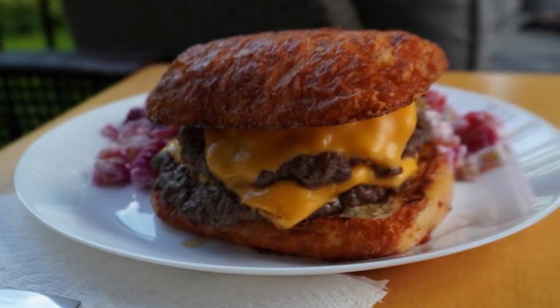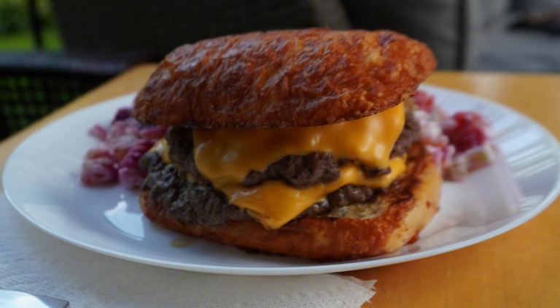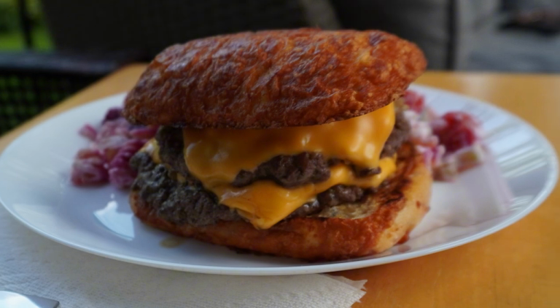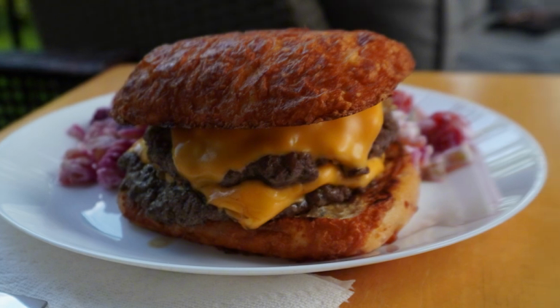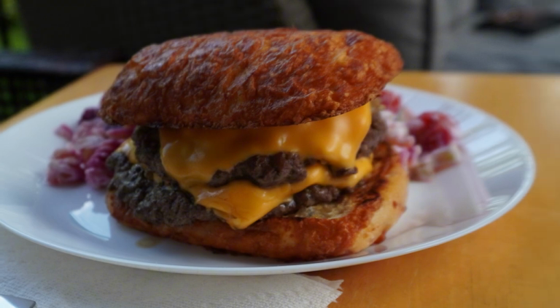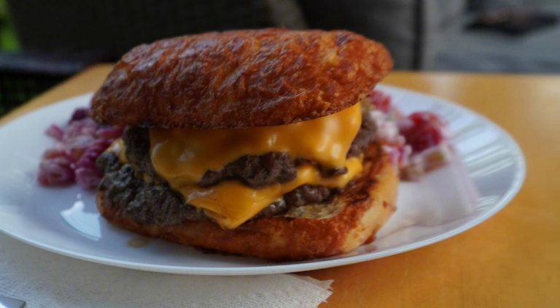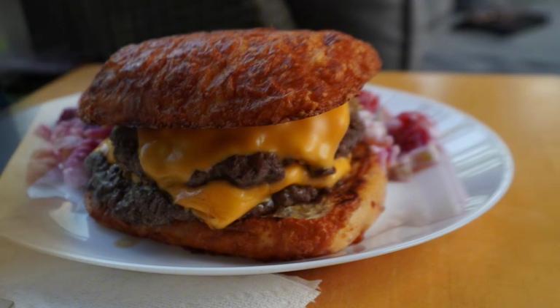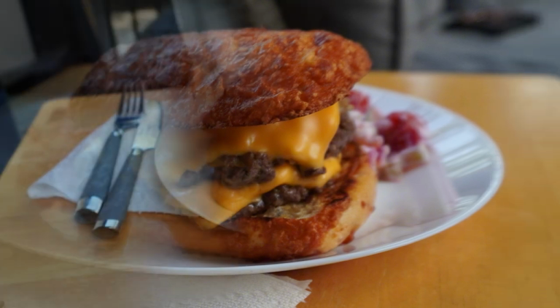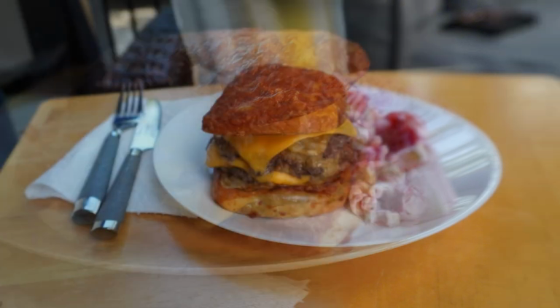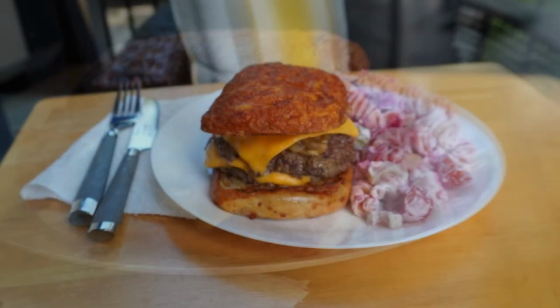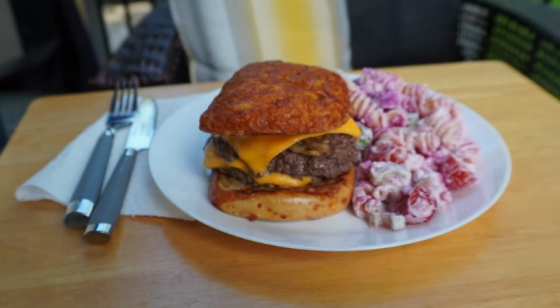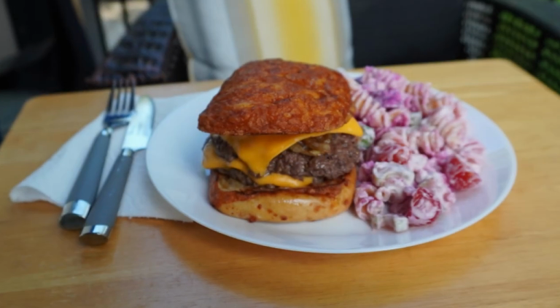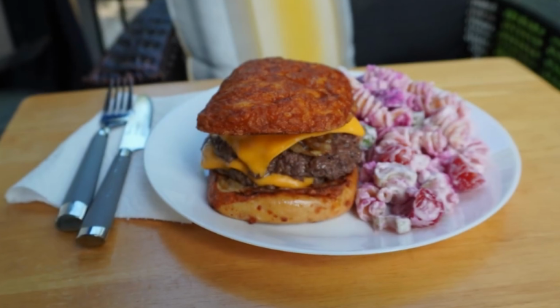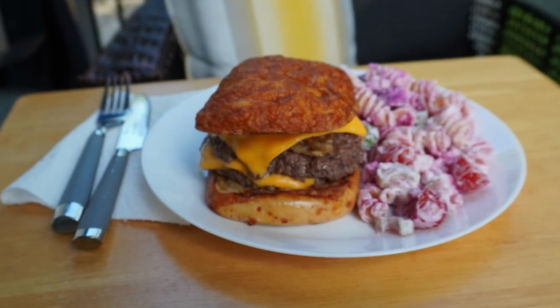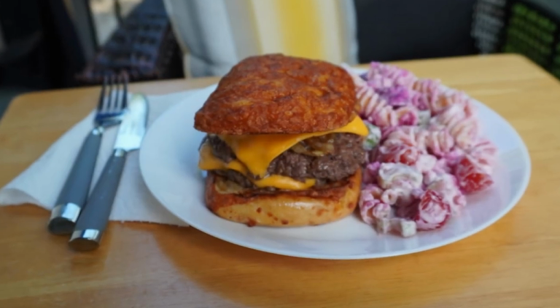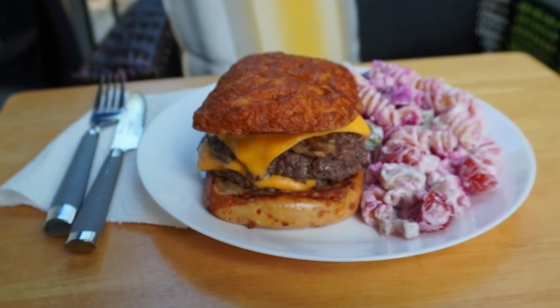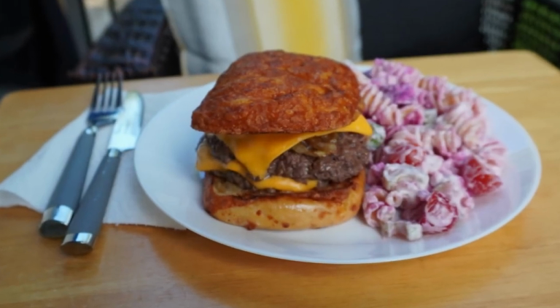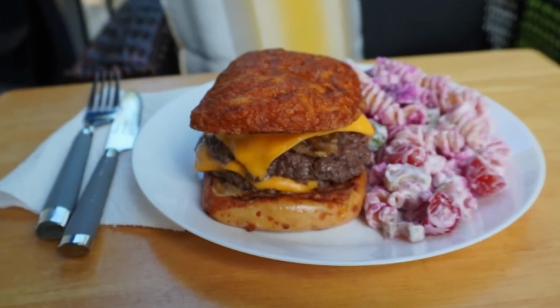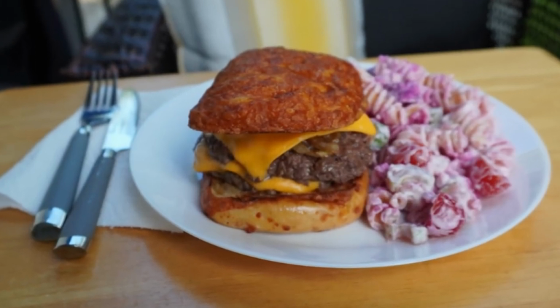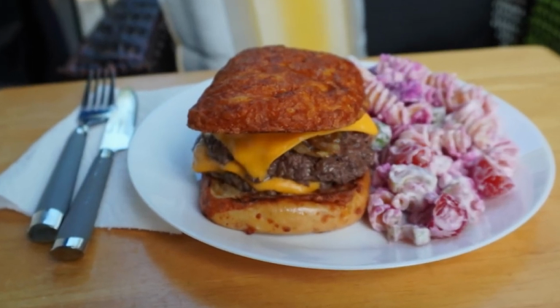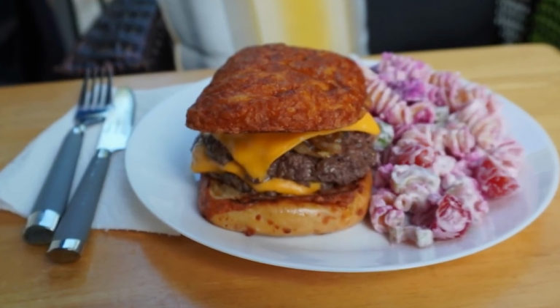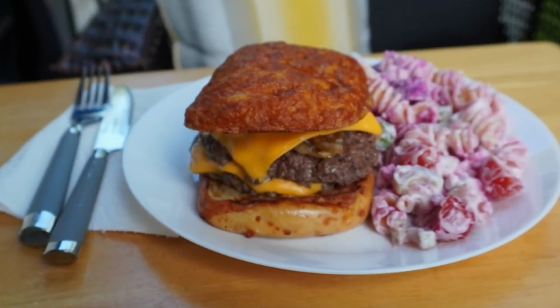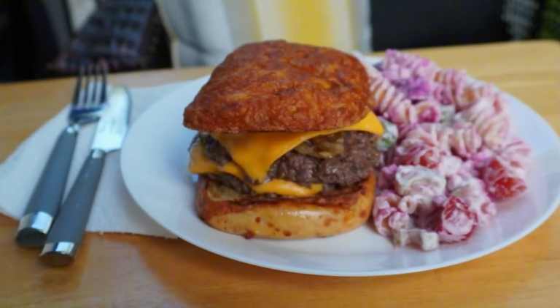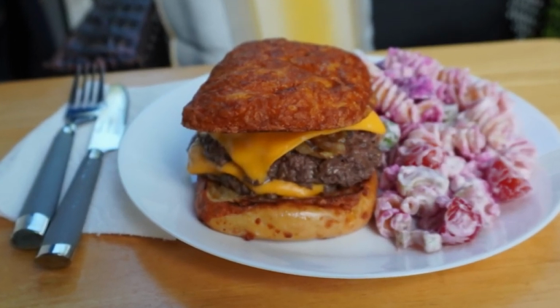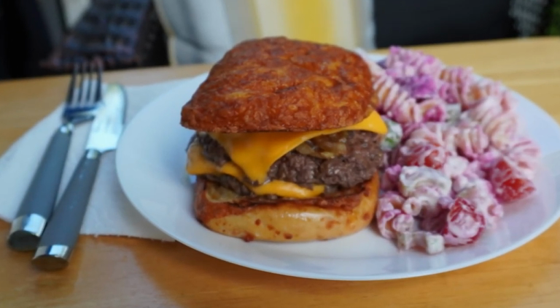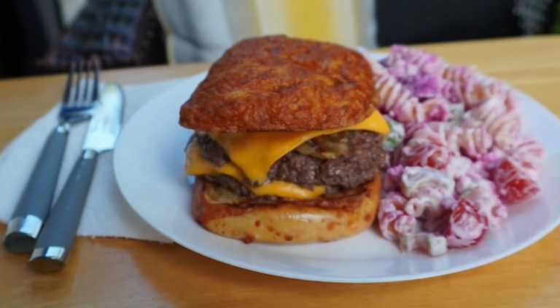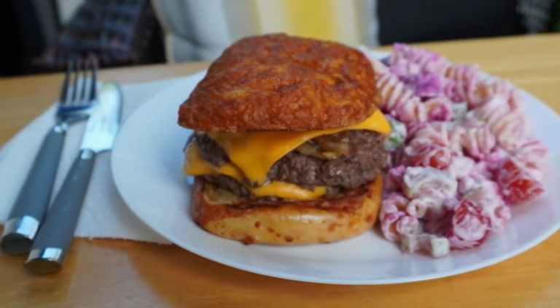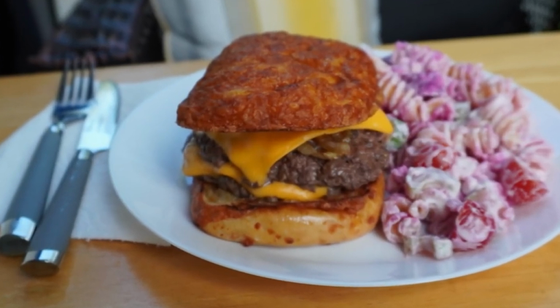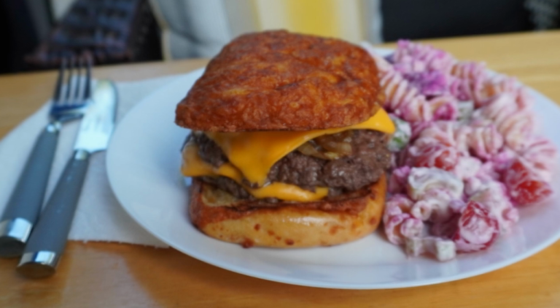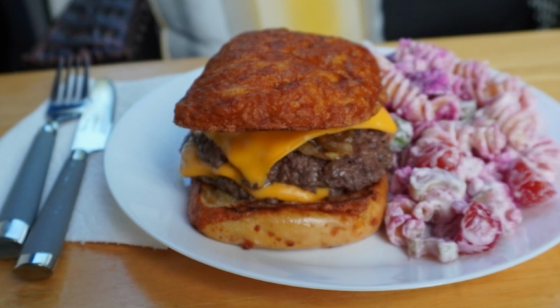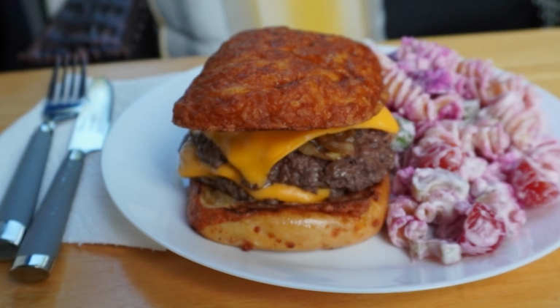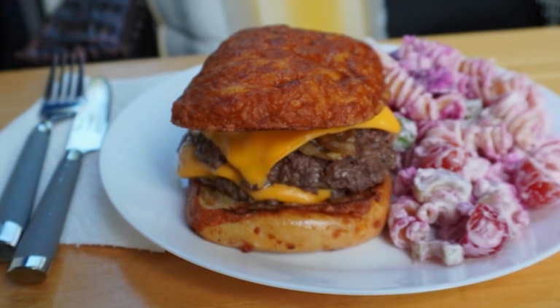Smash burgers done on the Blackstone Grill. Give it a try — I'm sure you'll love it.